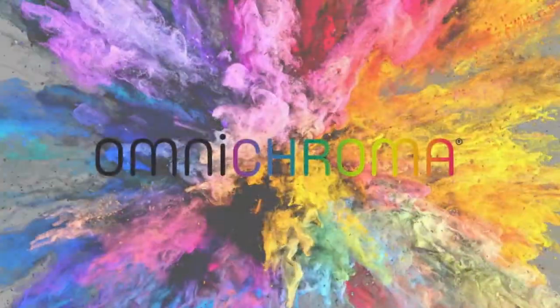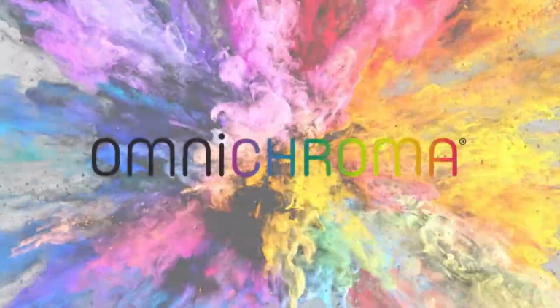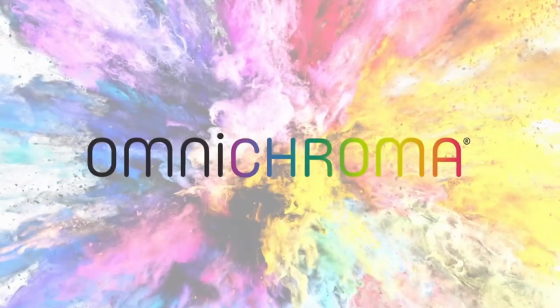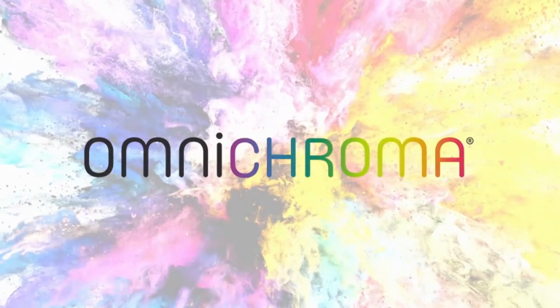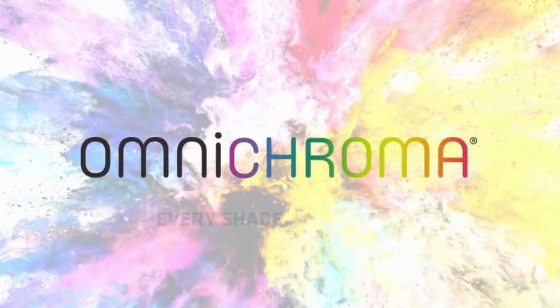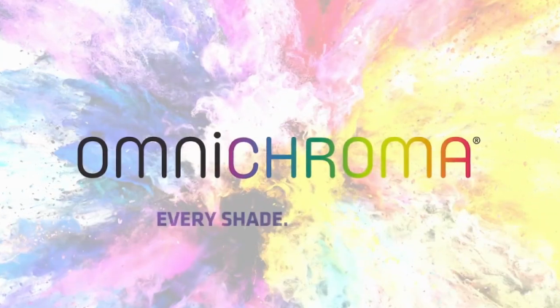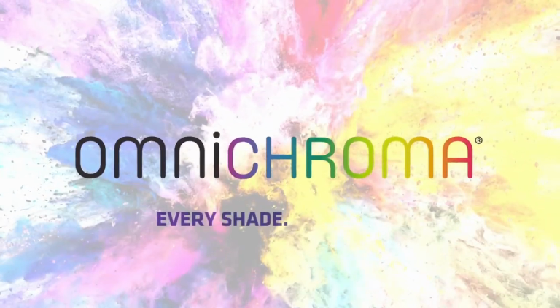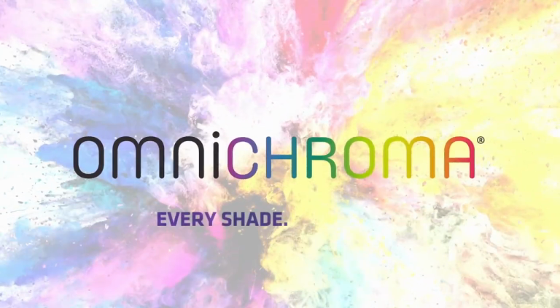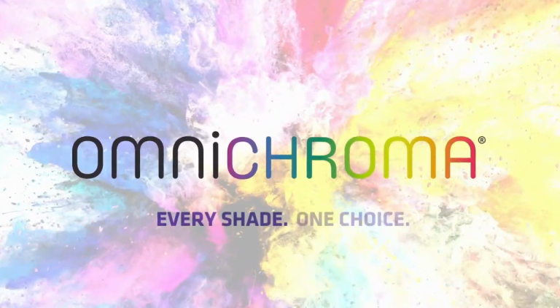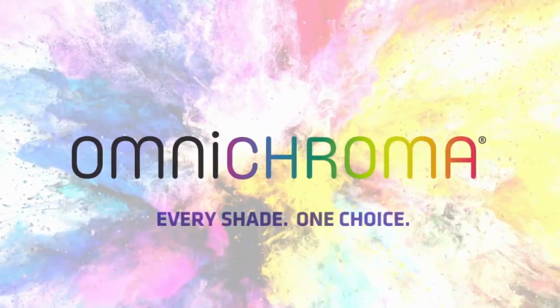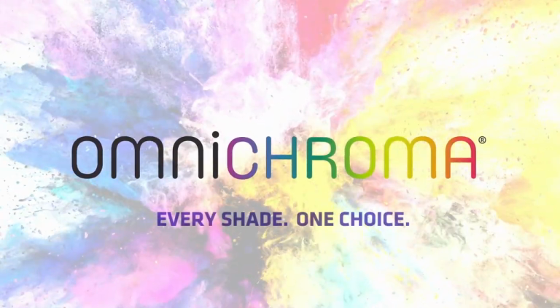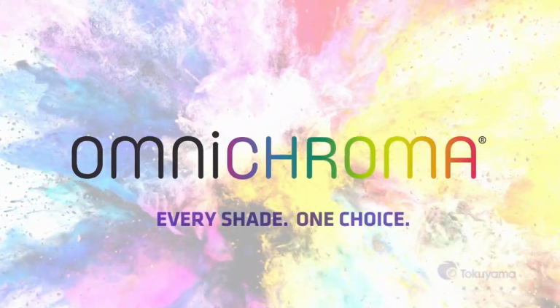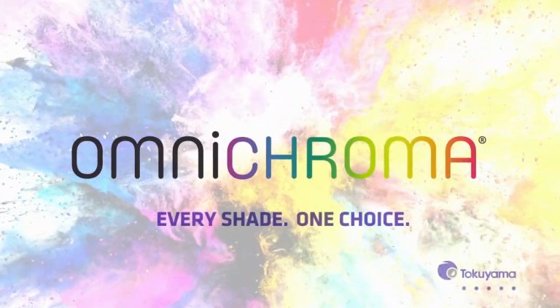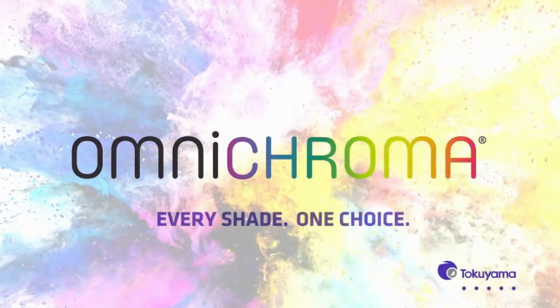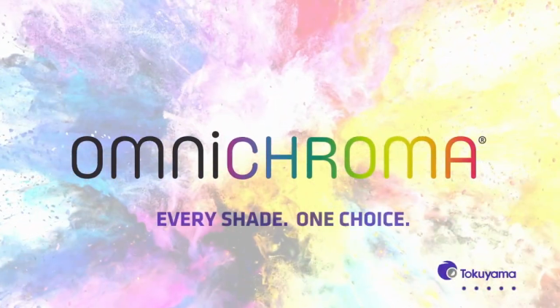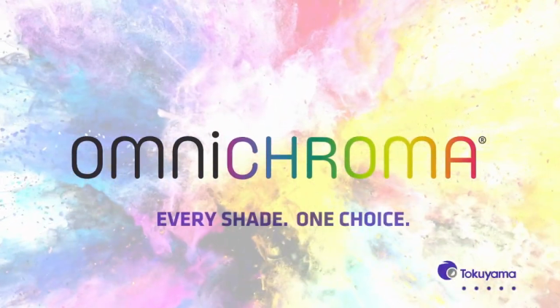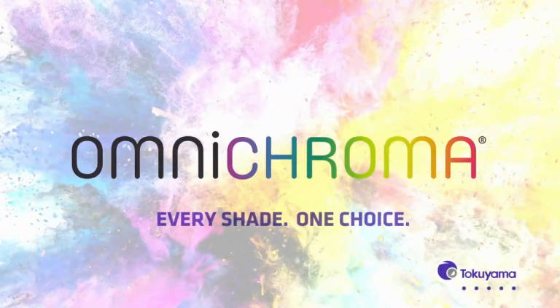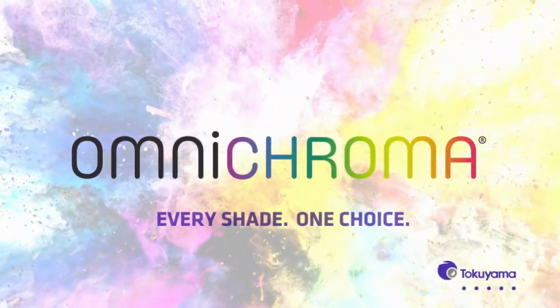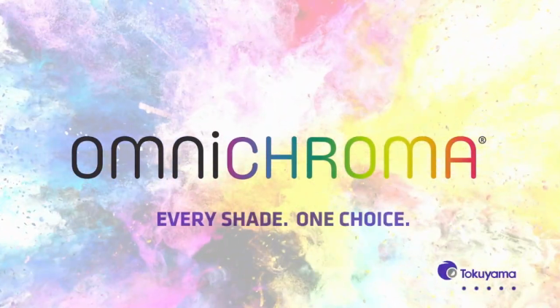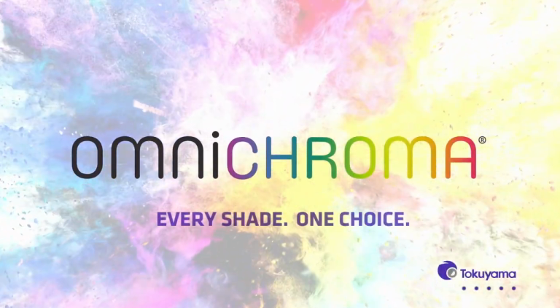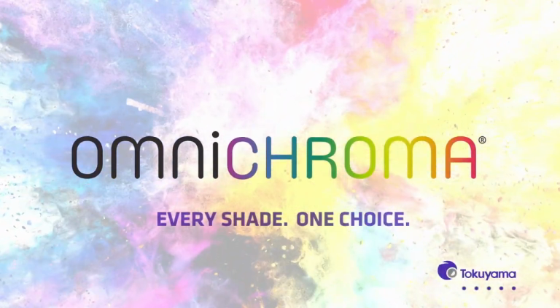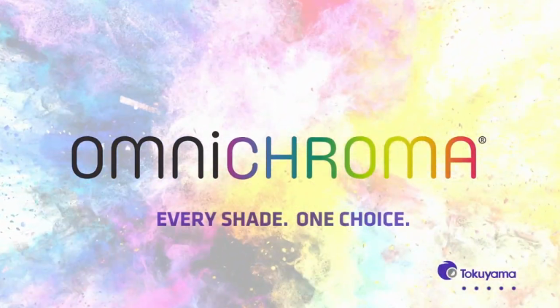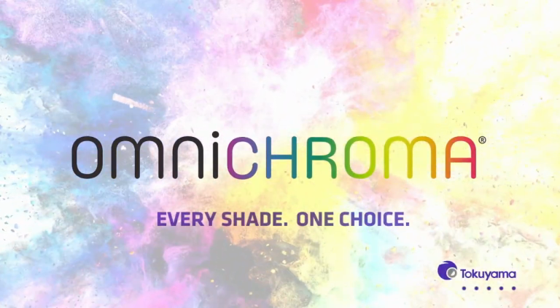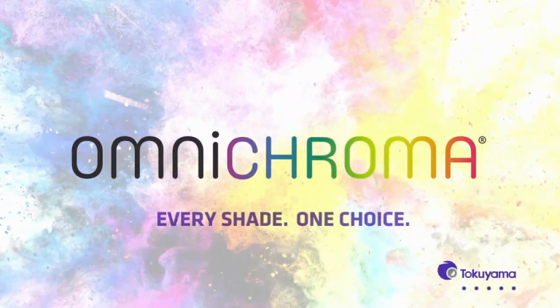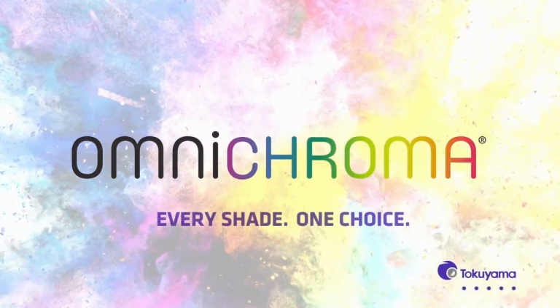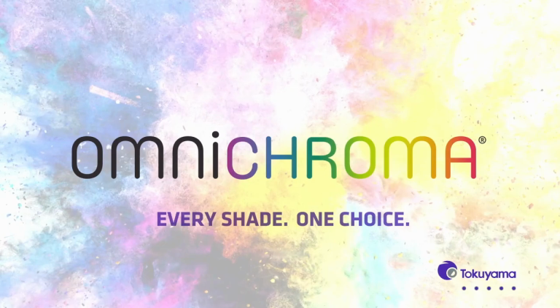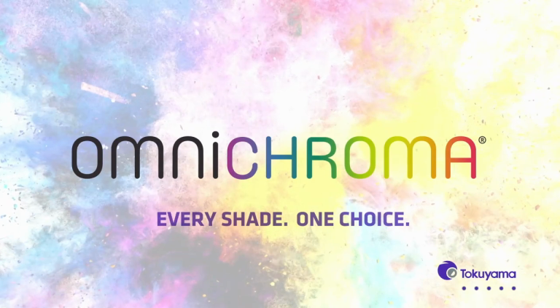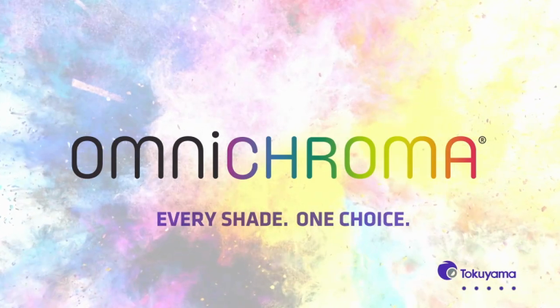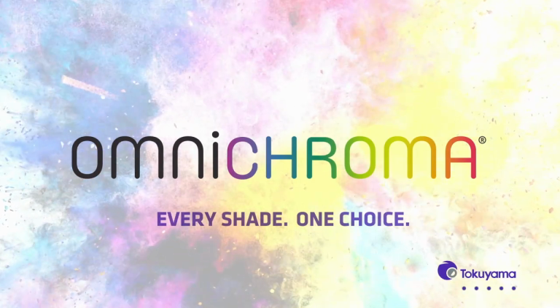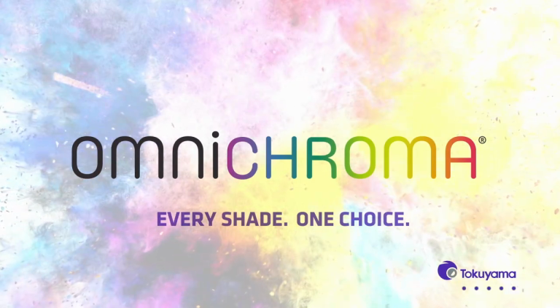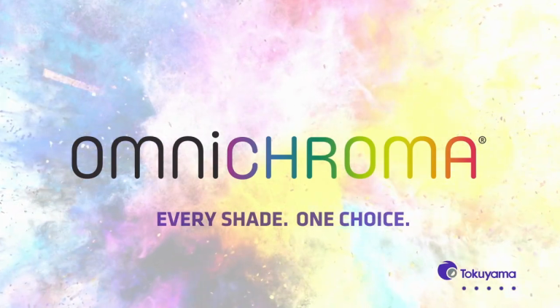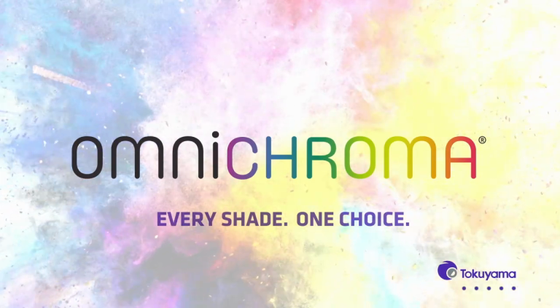Welcome to Omnichroma, Tokuyama's first-of-its-kind universal composite that matches every patient with just one shade.